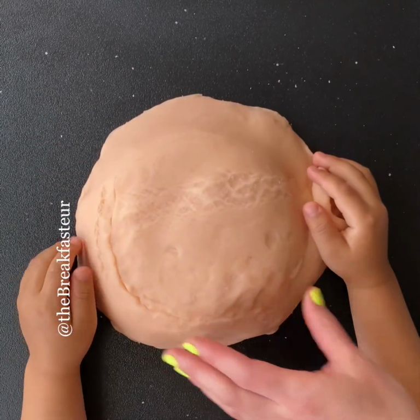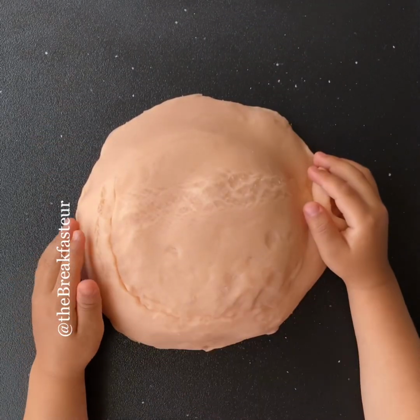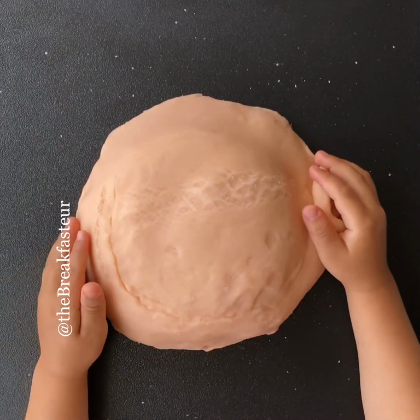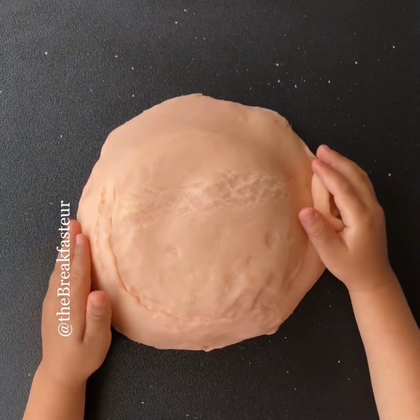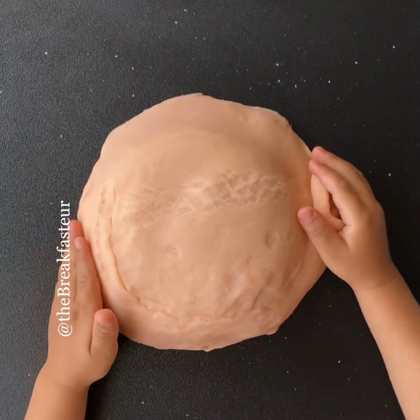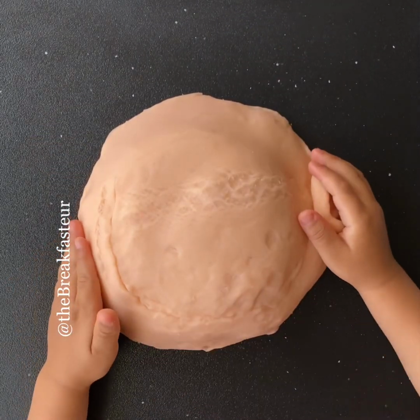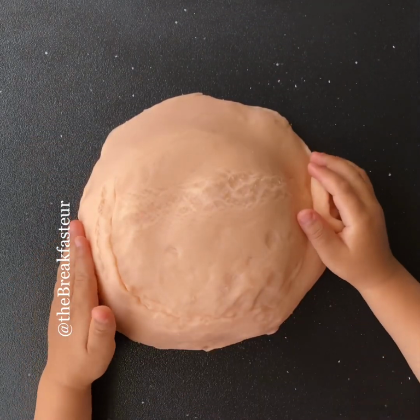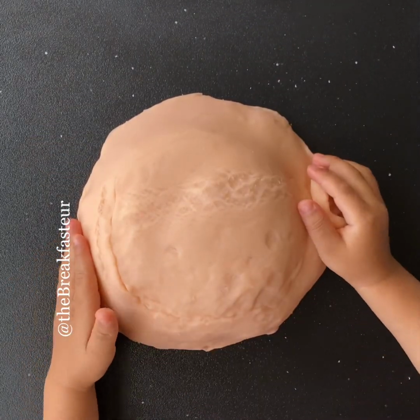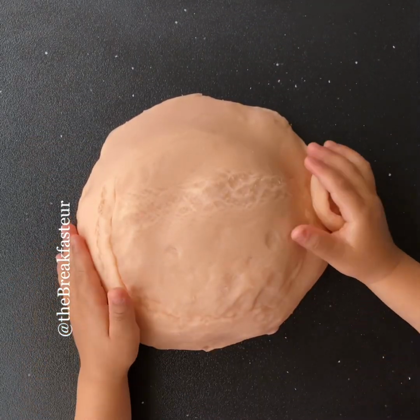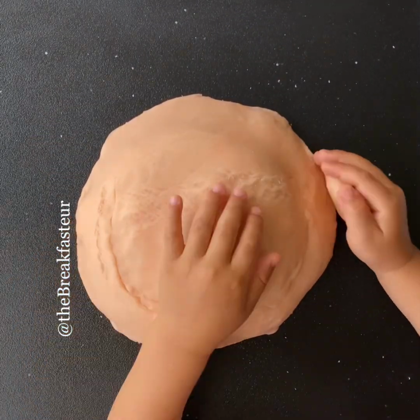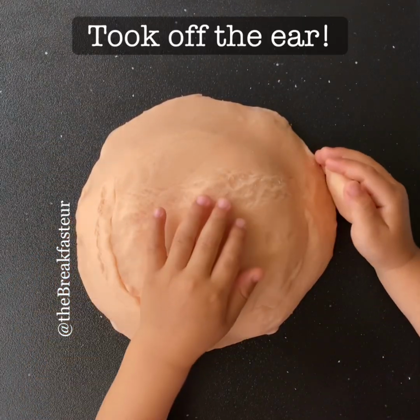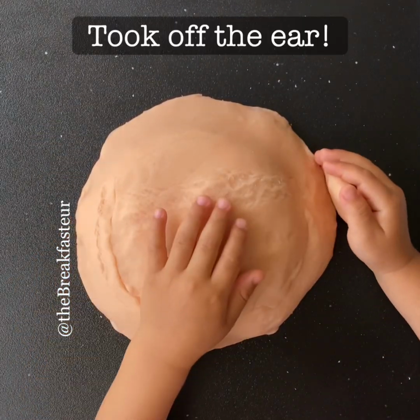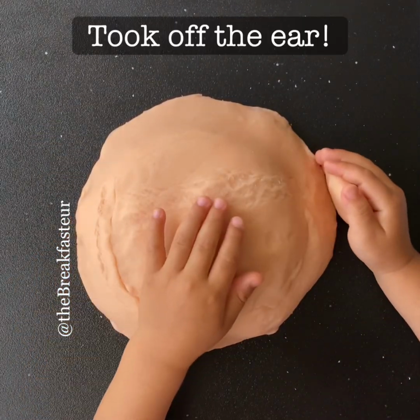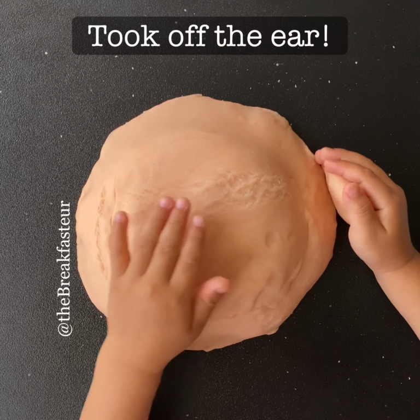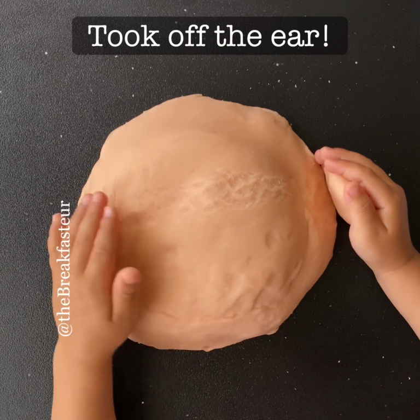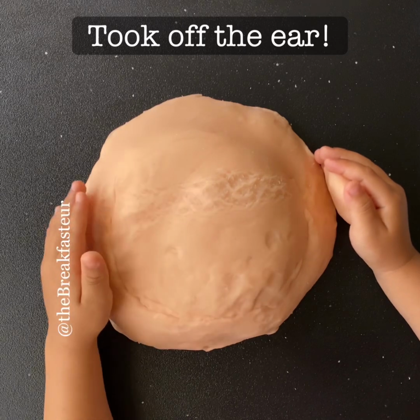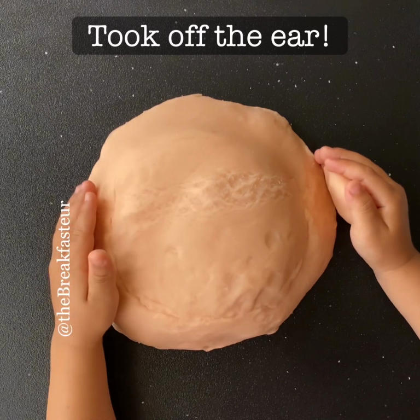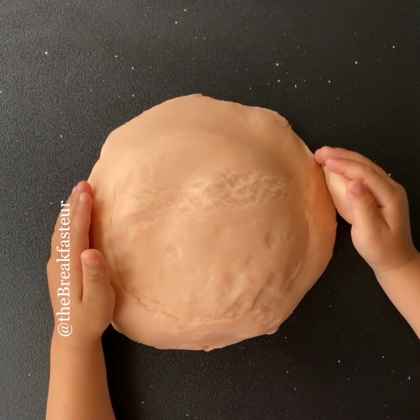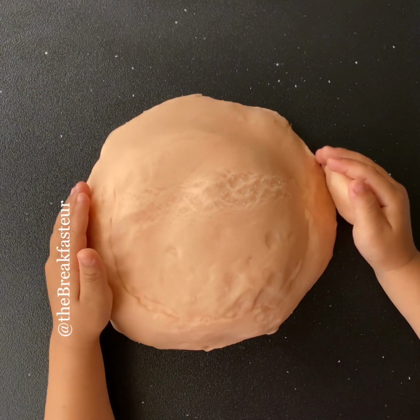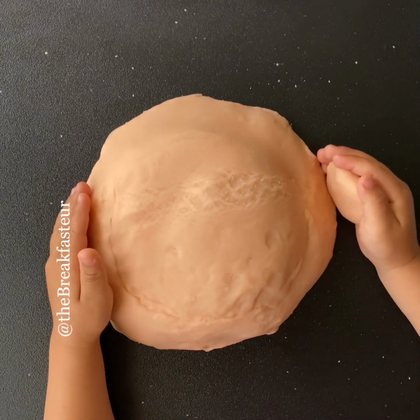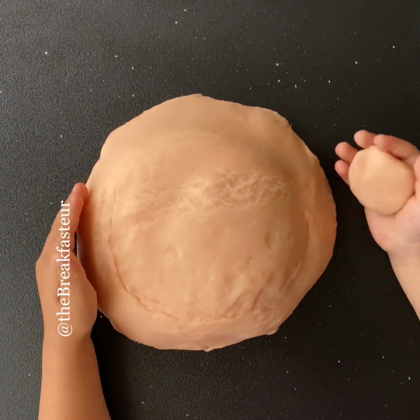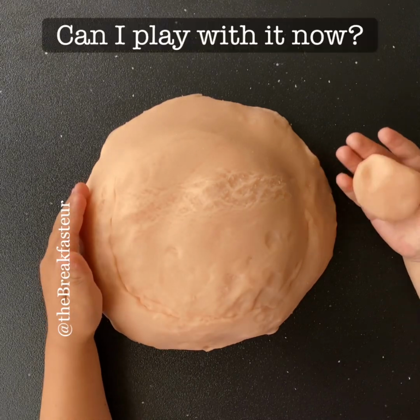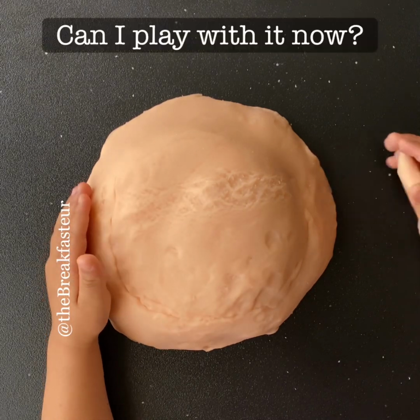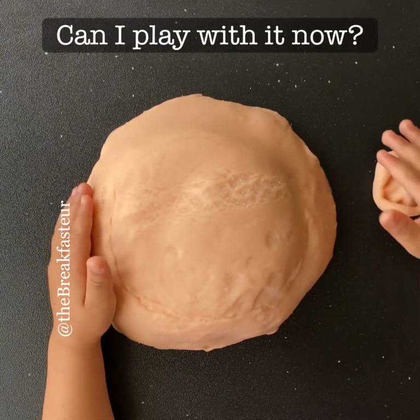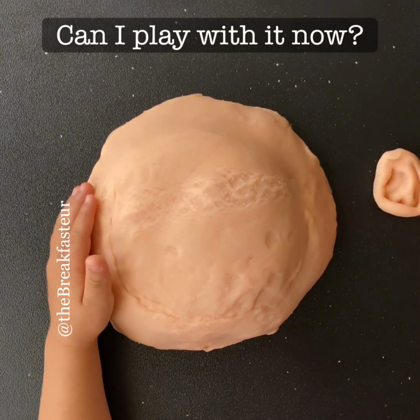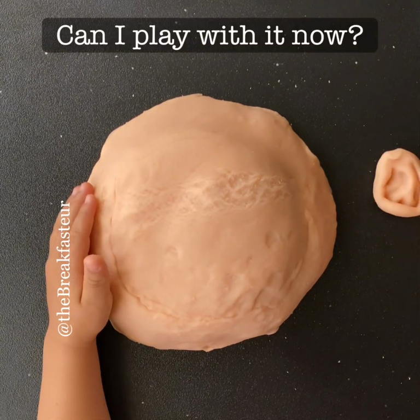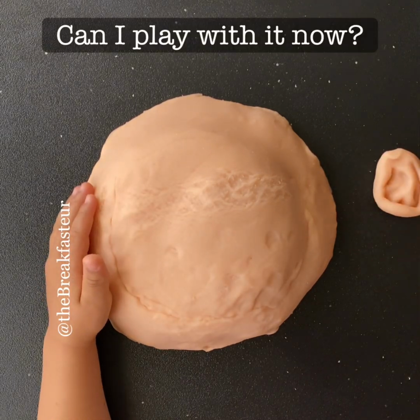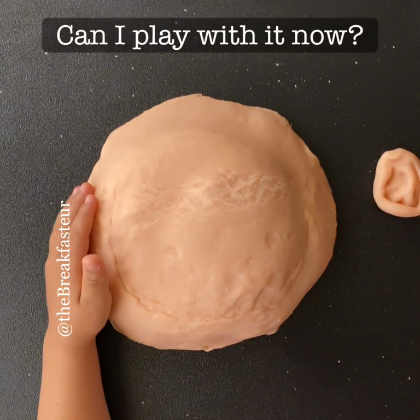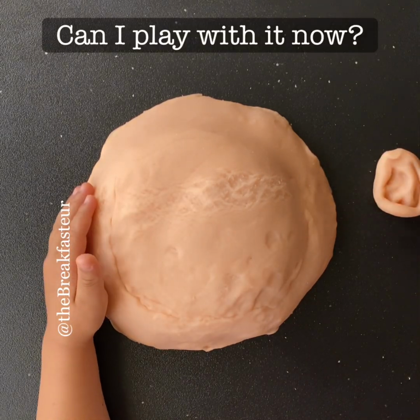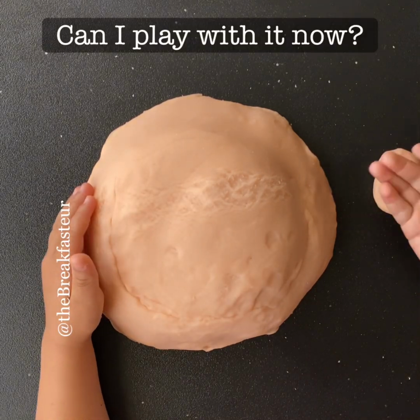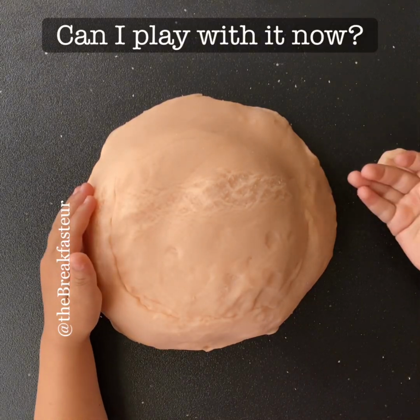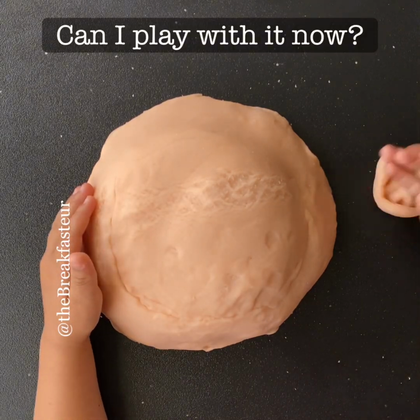Okay, so that's it. Can you play with it now? Yes, you can.